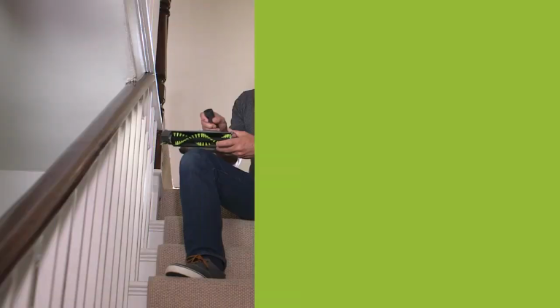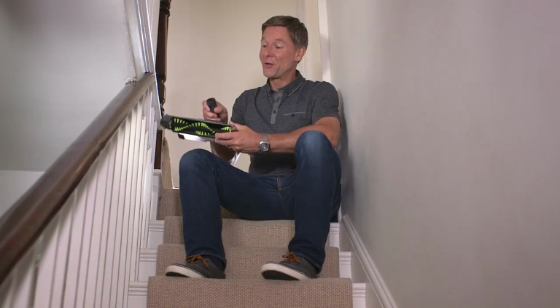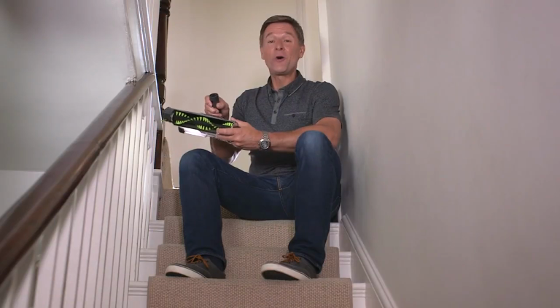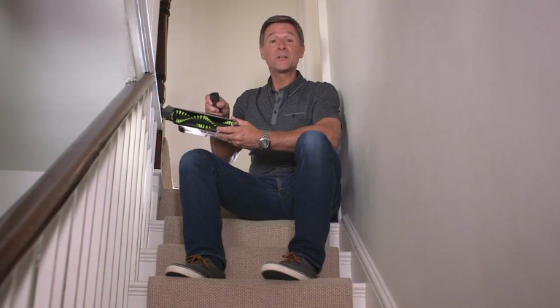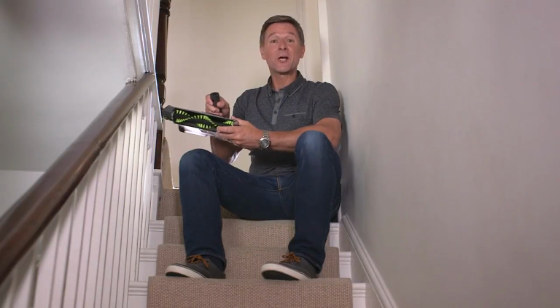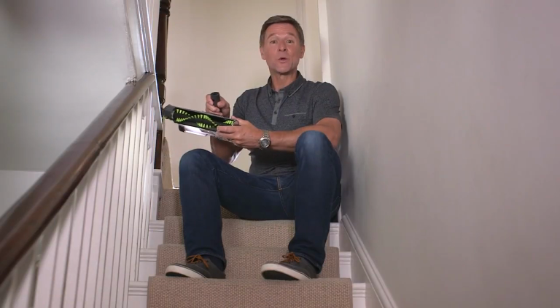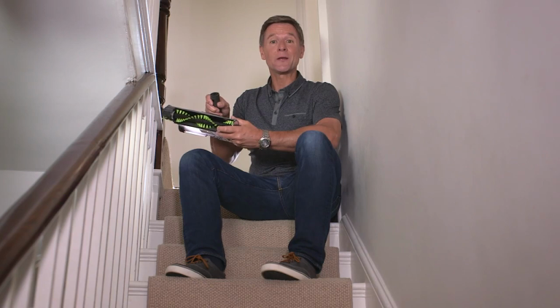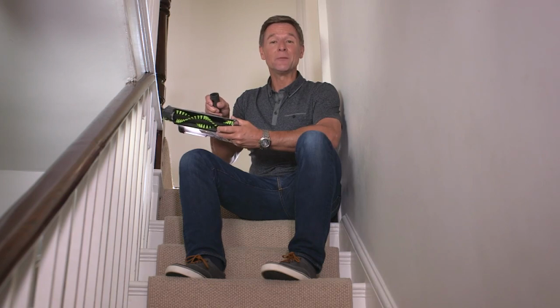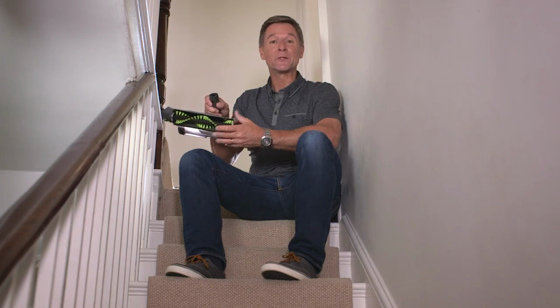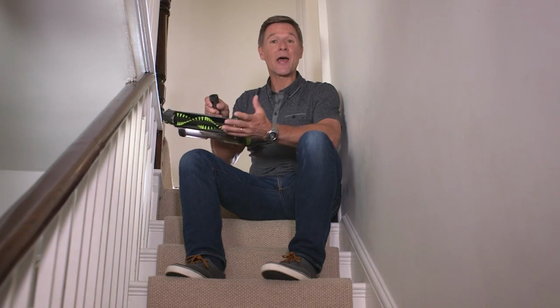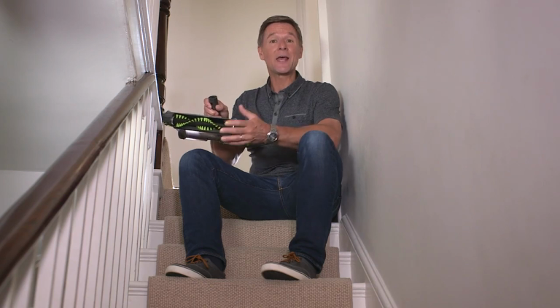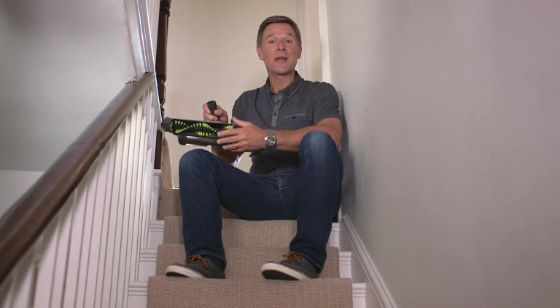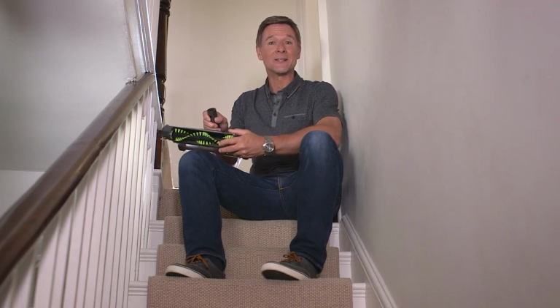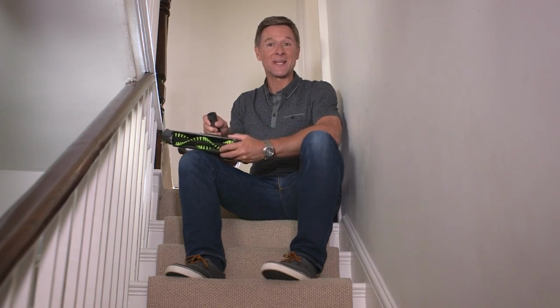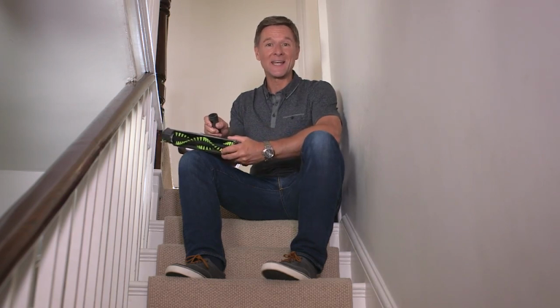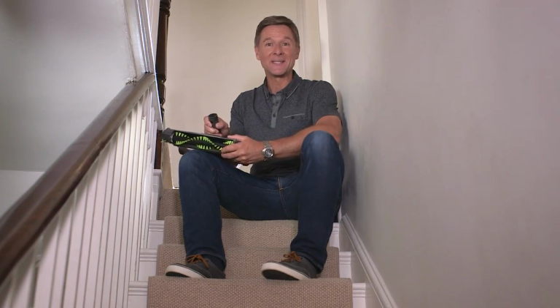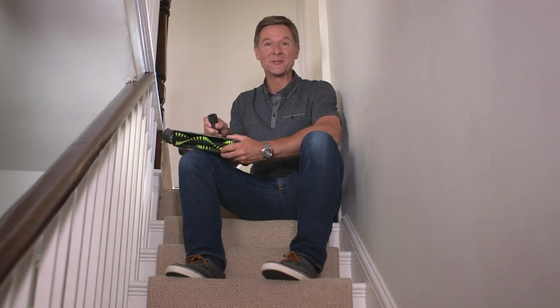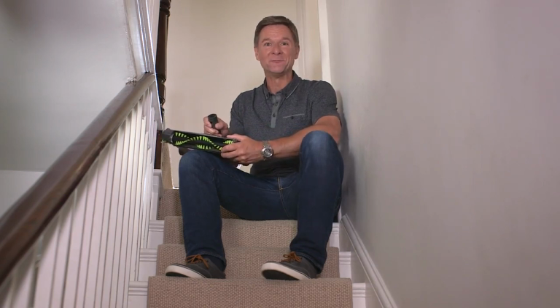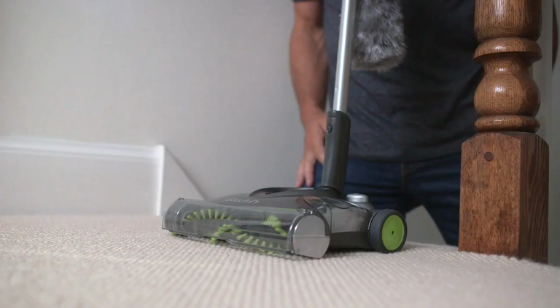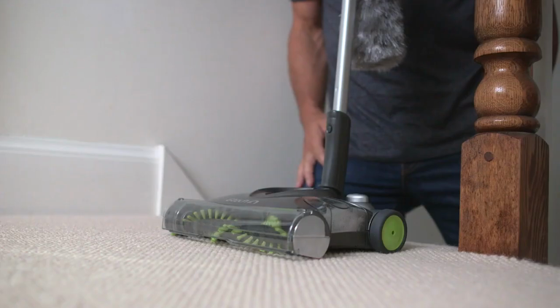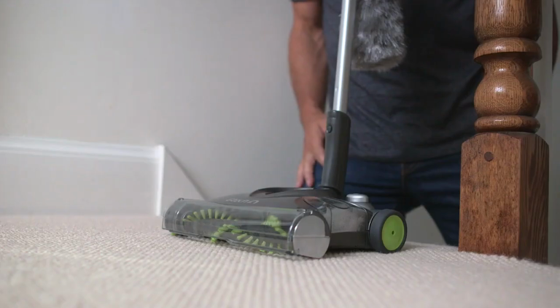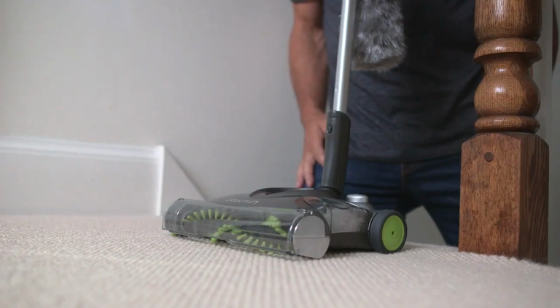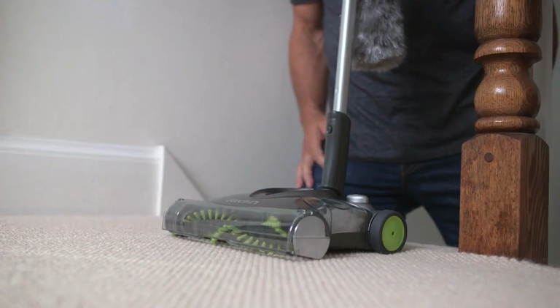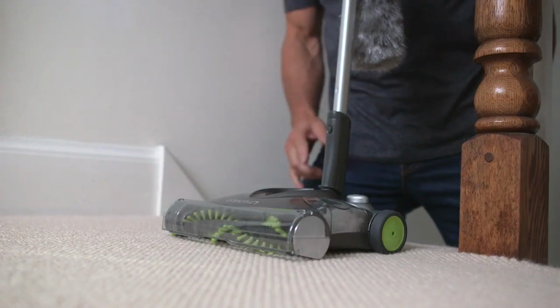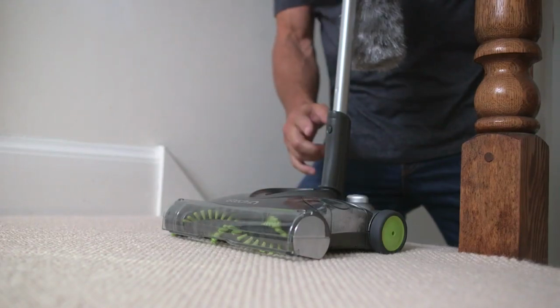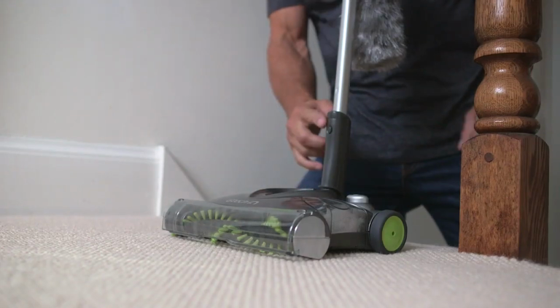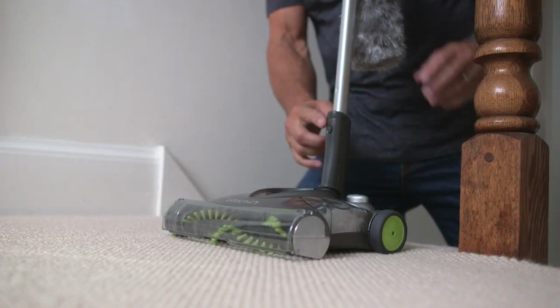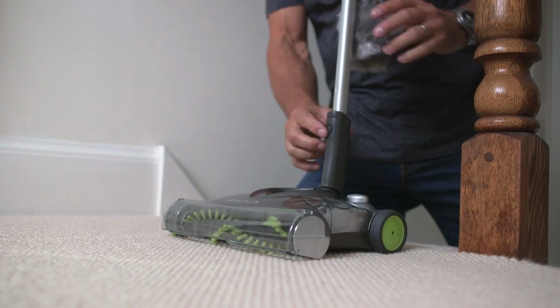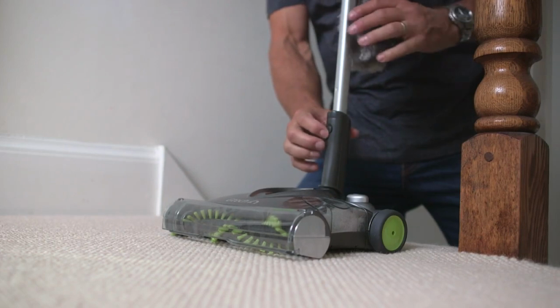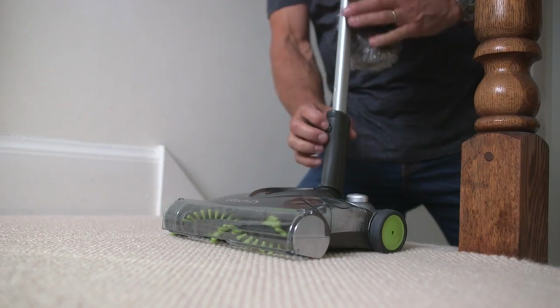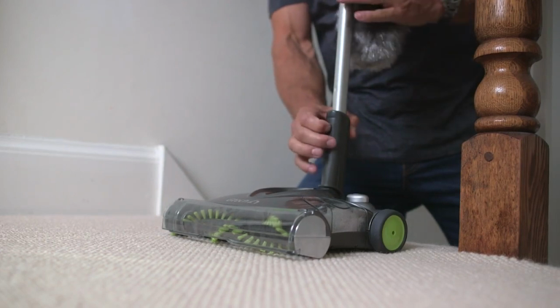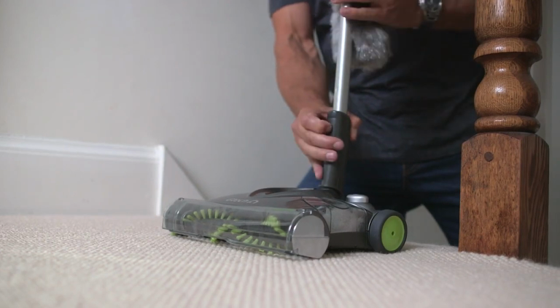Your versatile sweeper can be used for handheld and stair cleaning too. First, remove the telescopic handle like this.